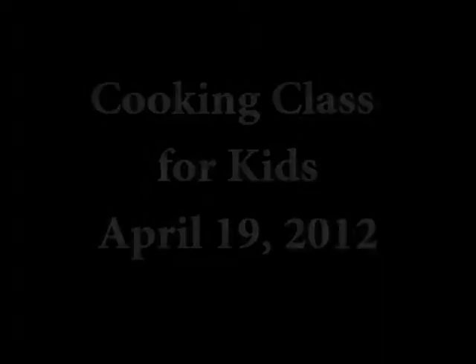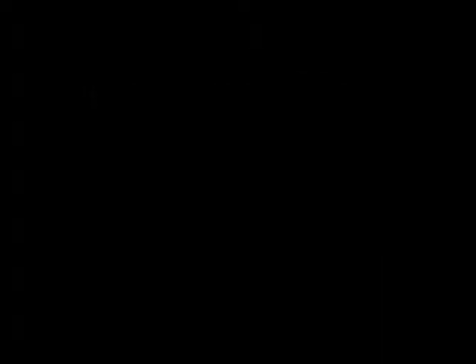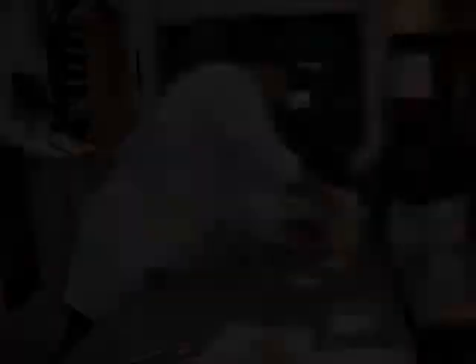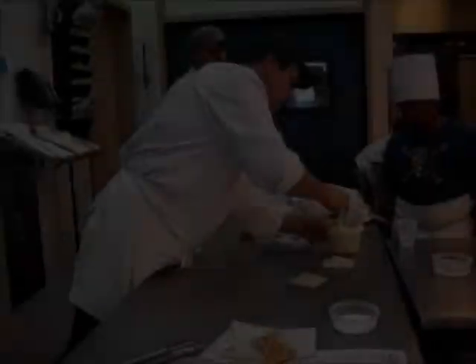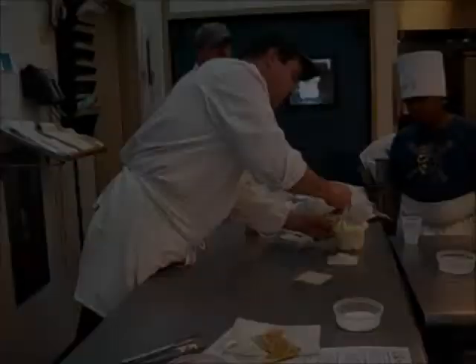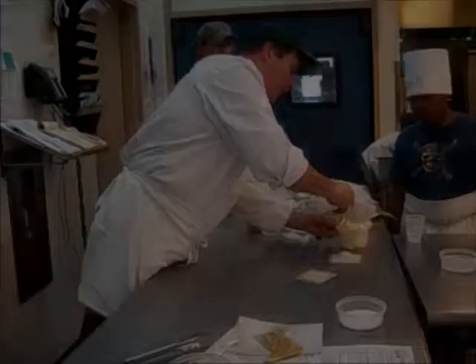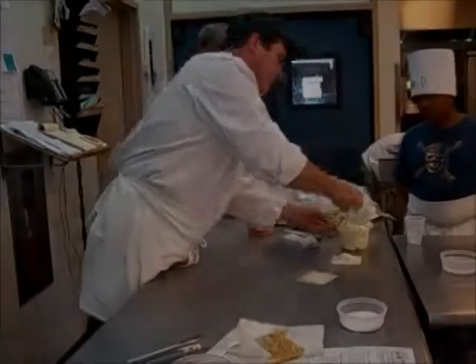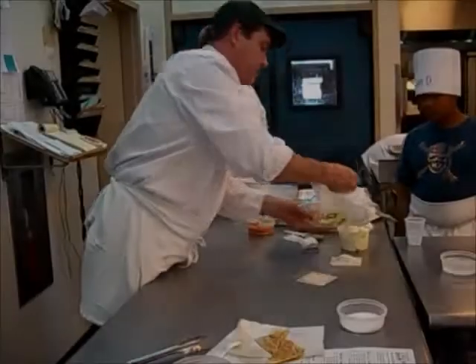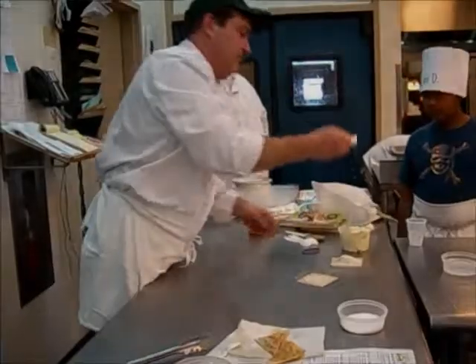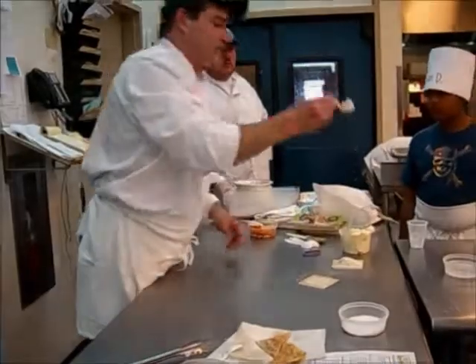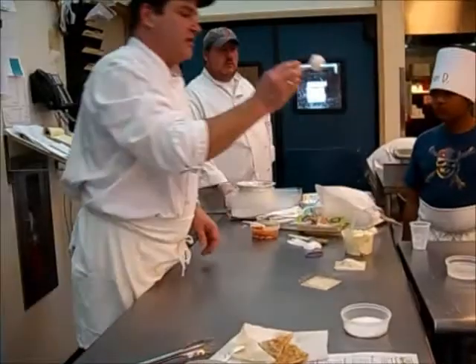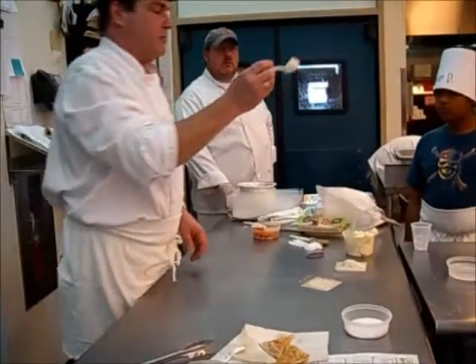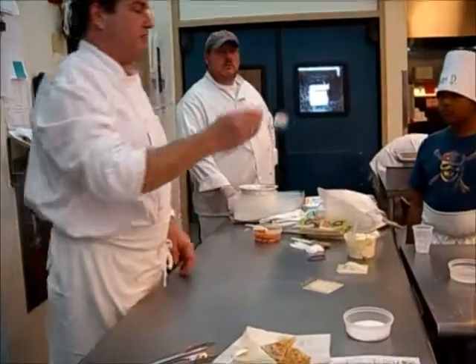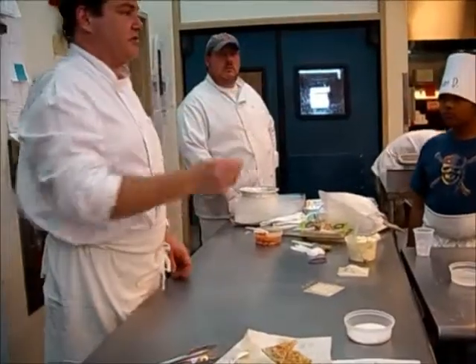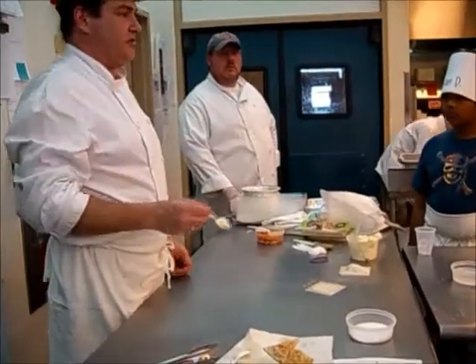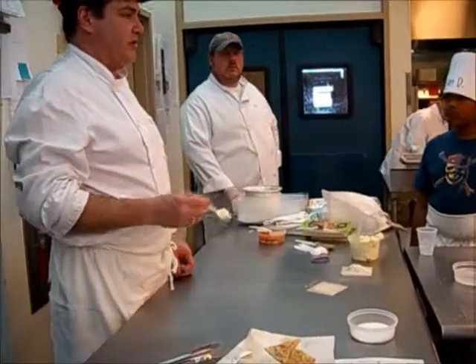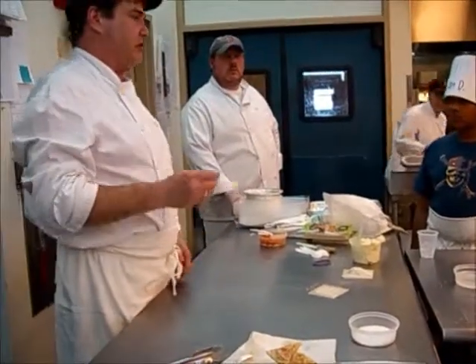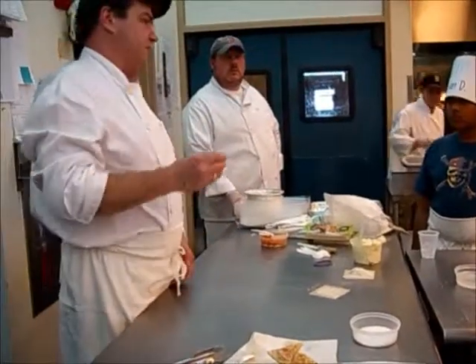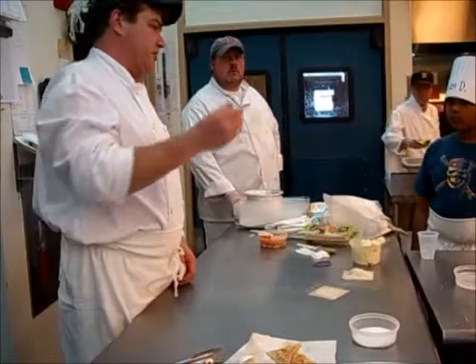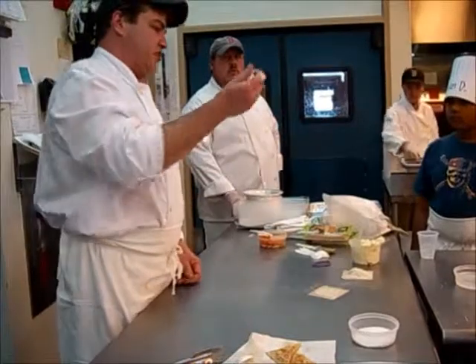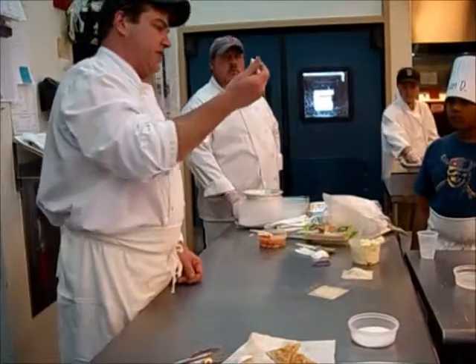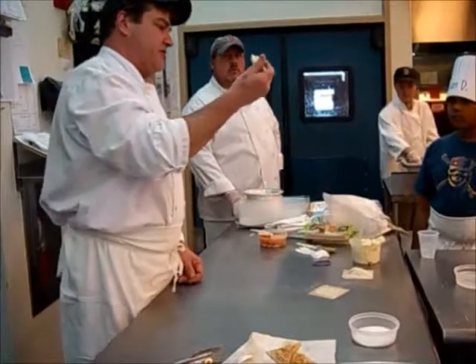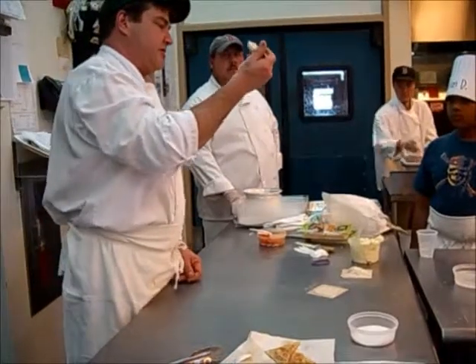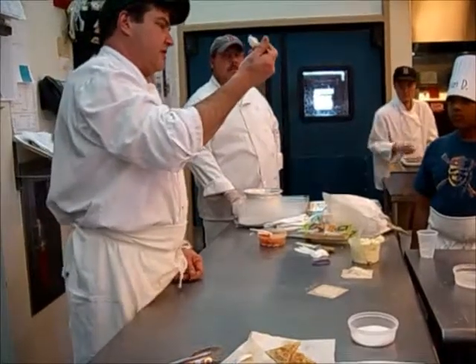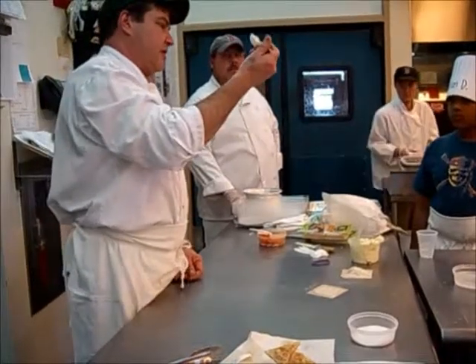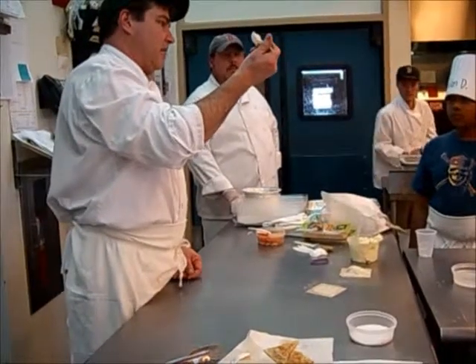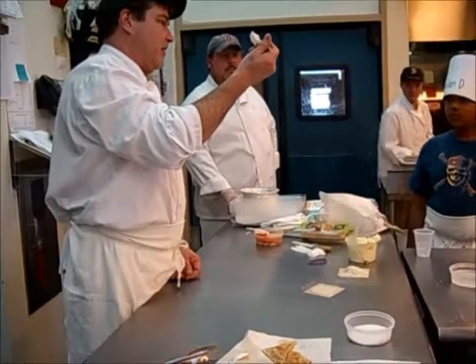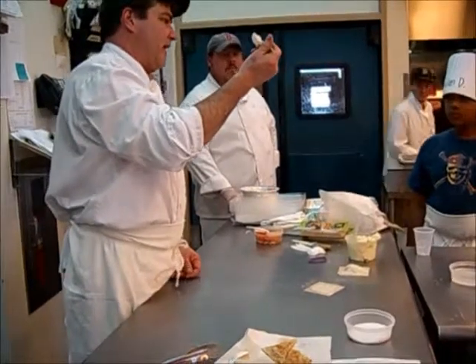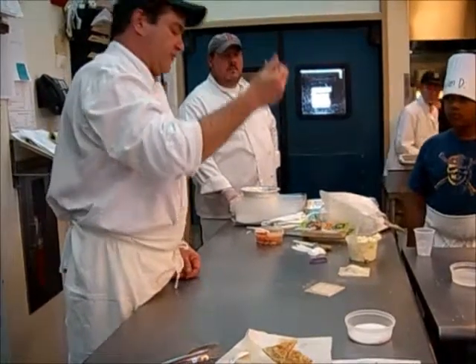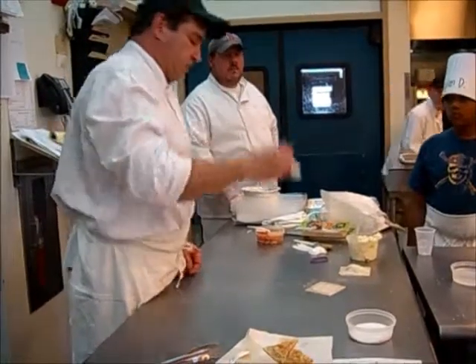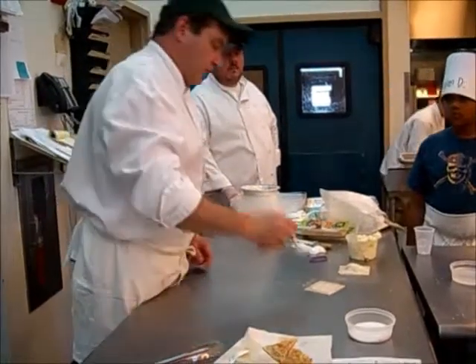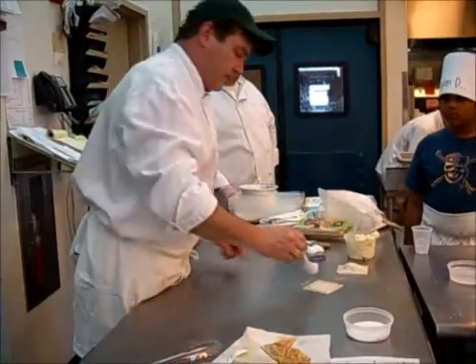You cannot put nearly as much cheese — about half a spoonful.